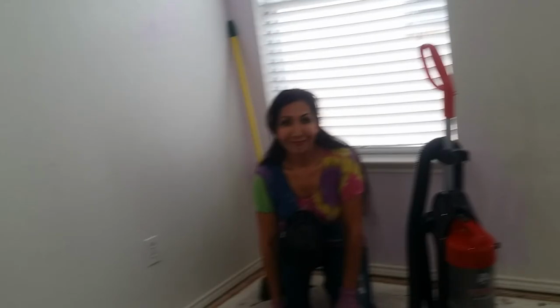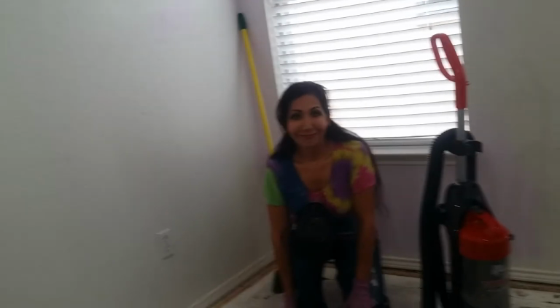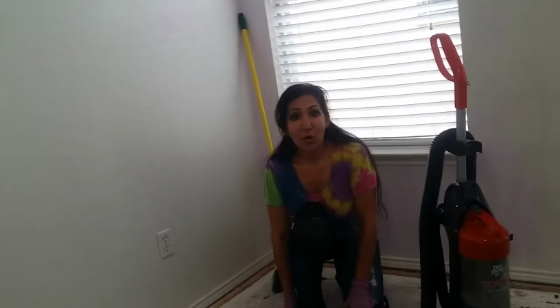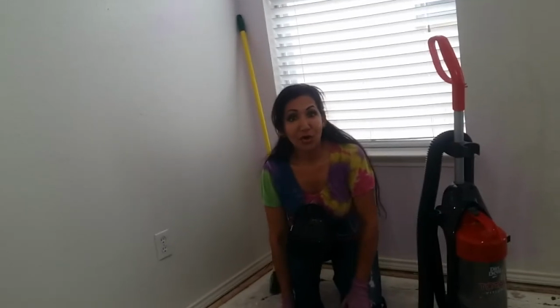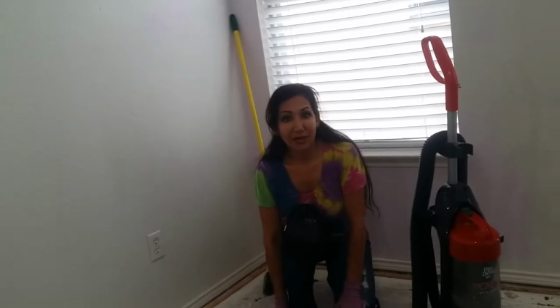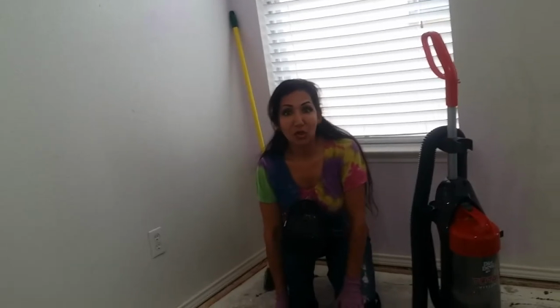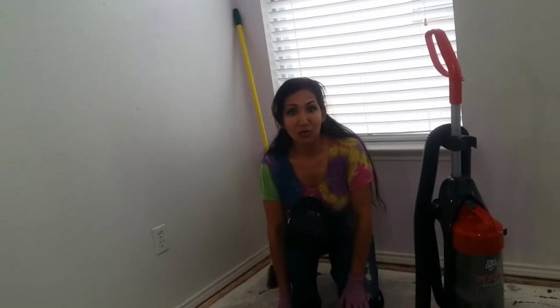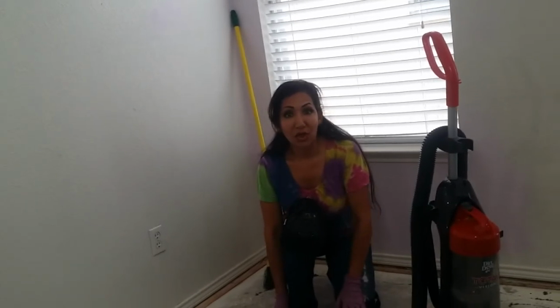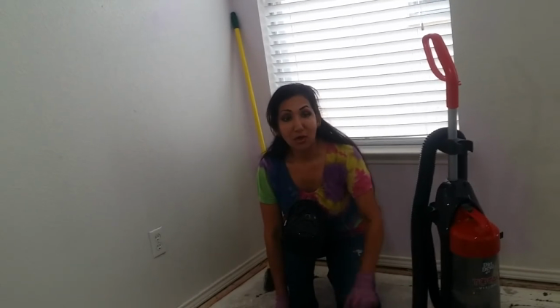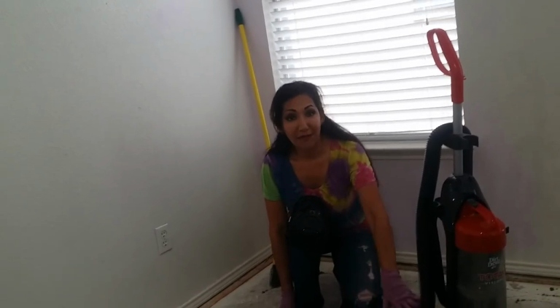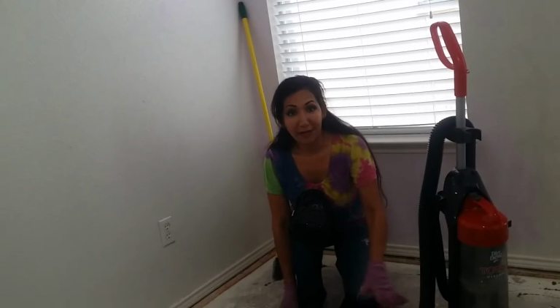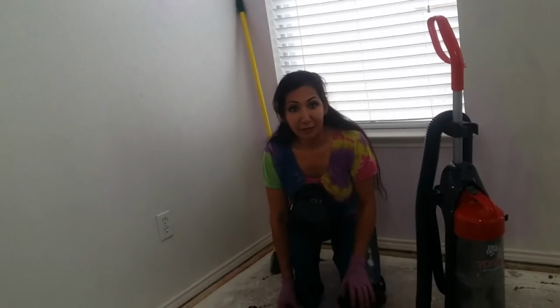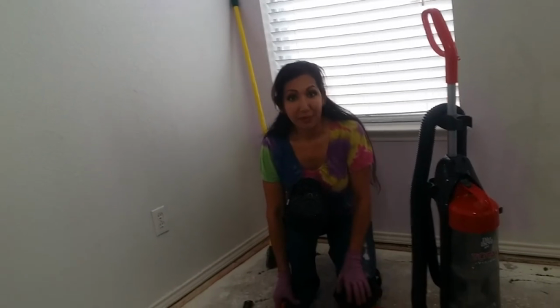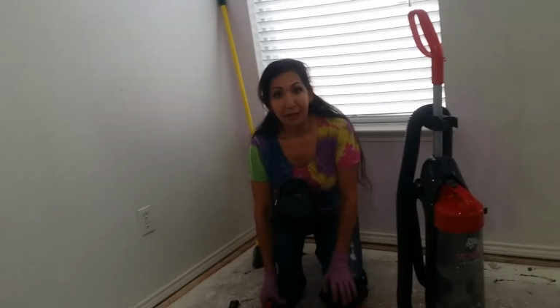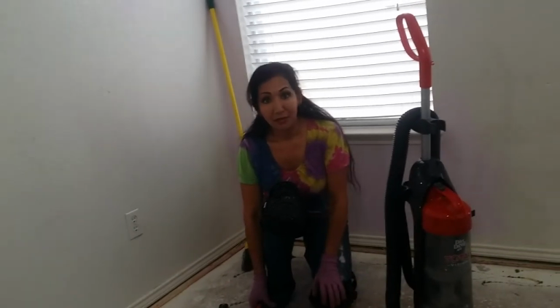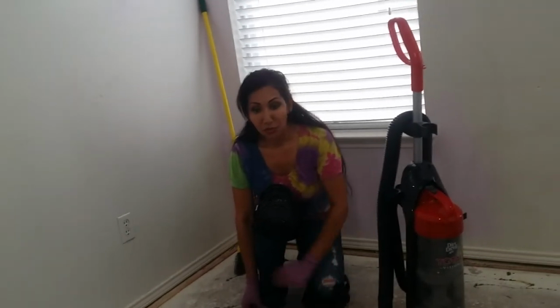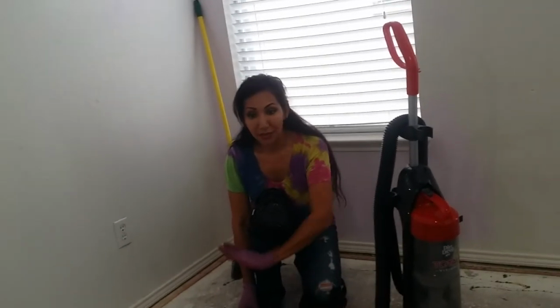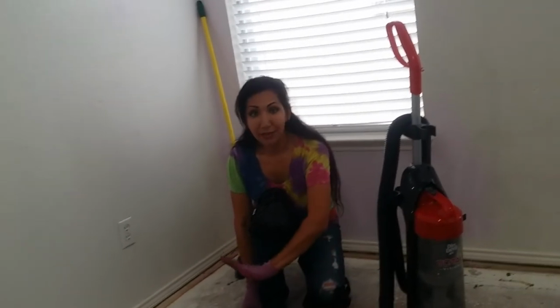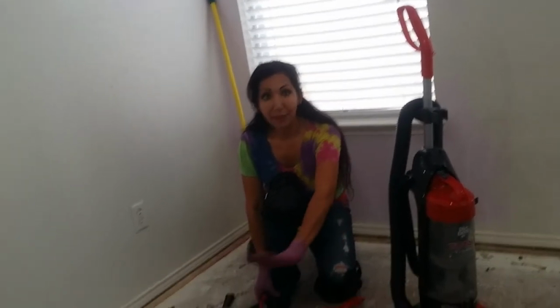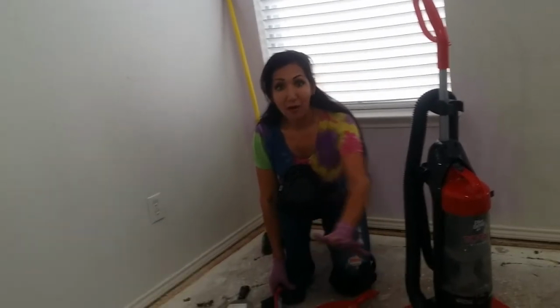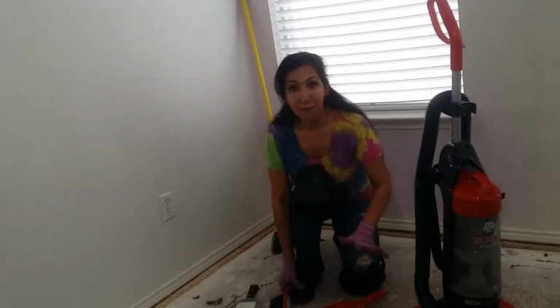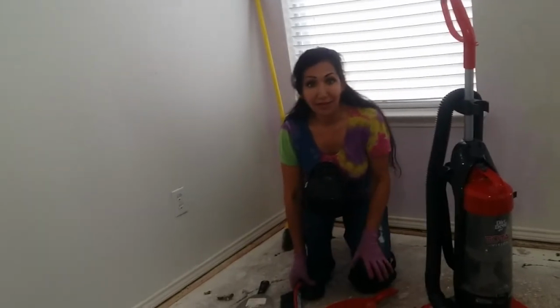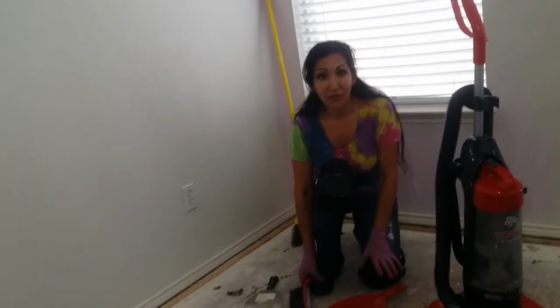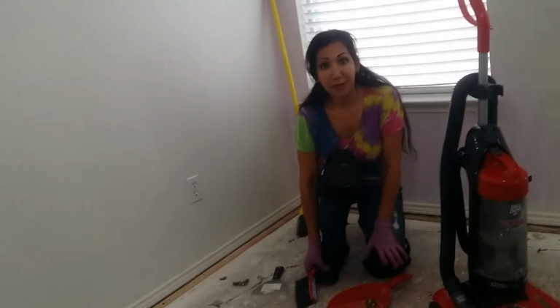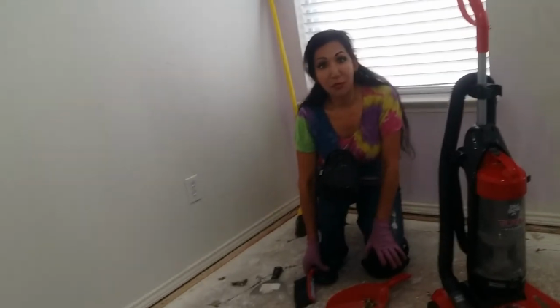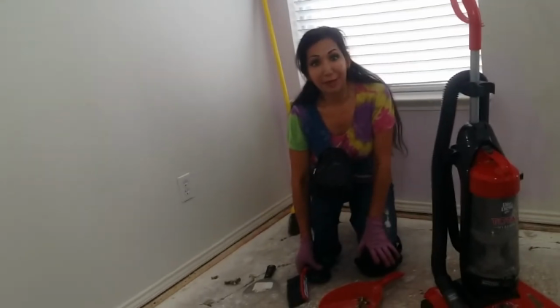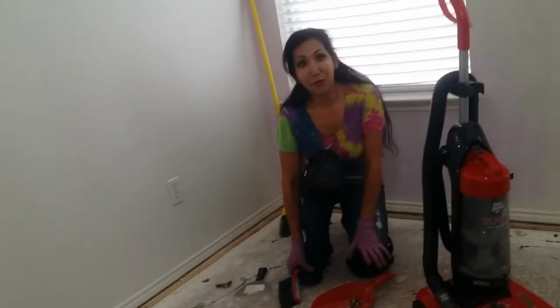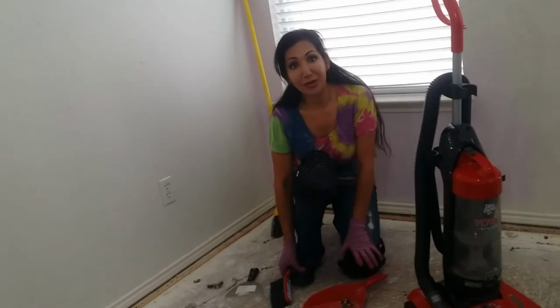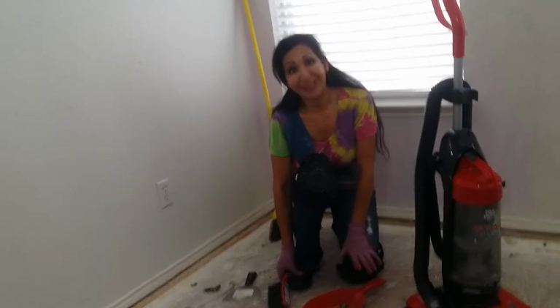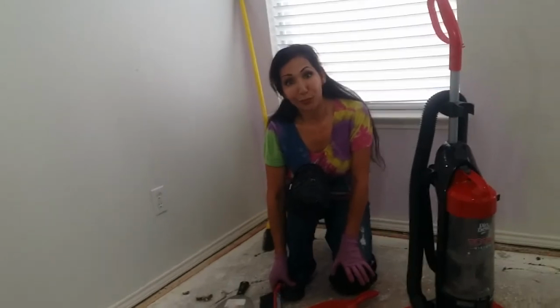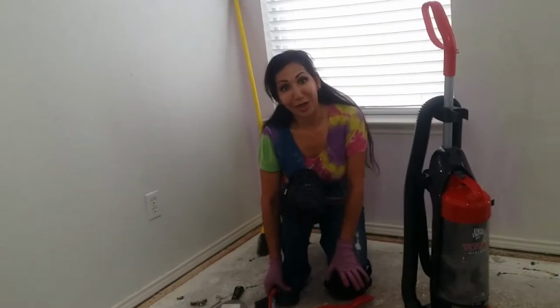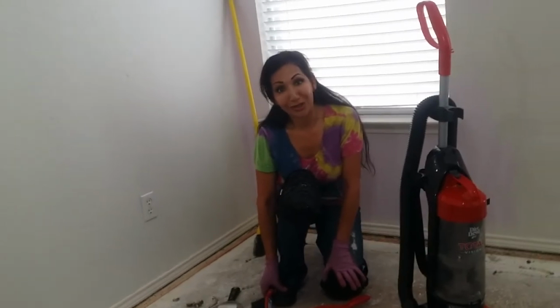Or you can use your vacuum to clean up all the mess so that it can be ready for your next project.